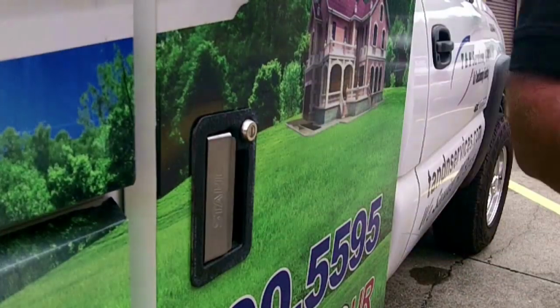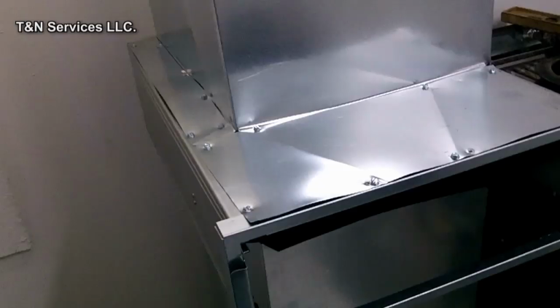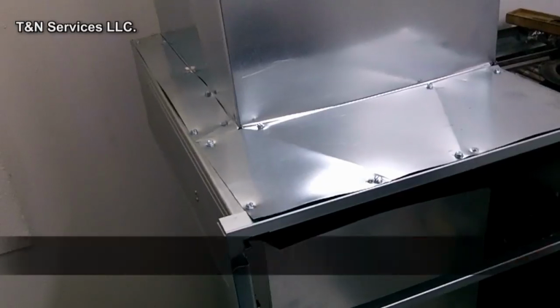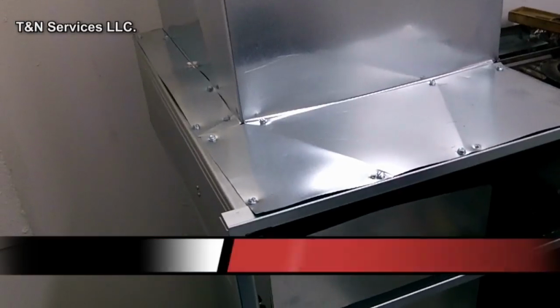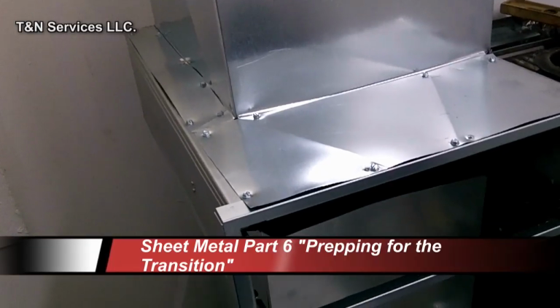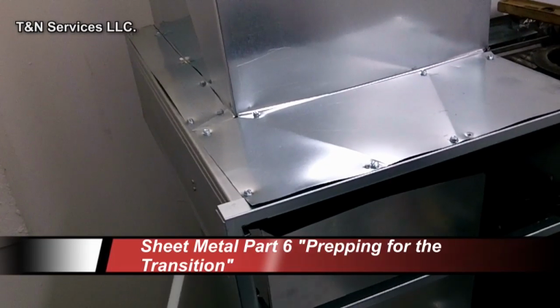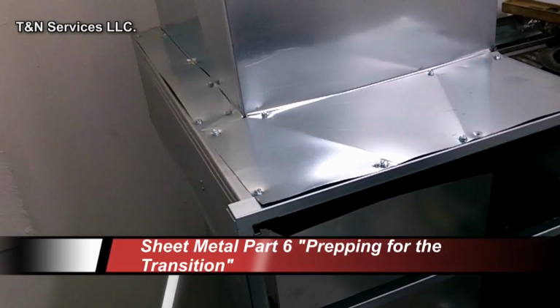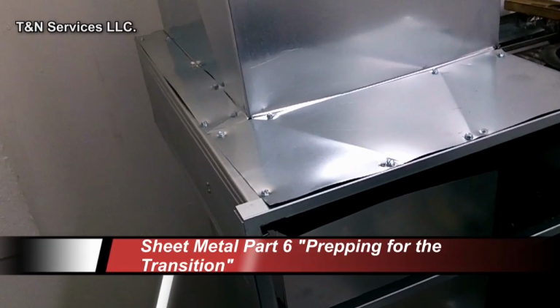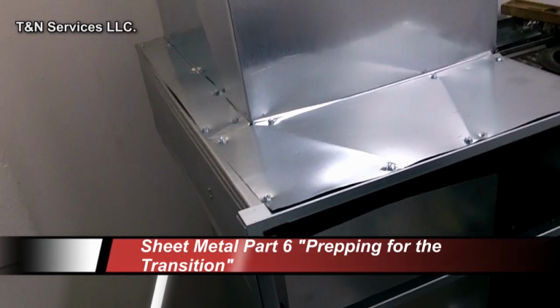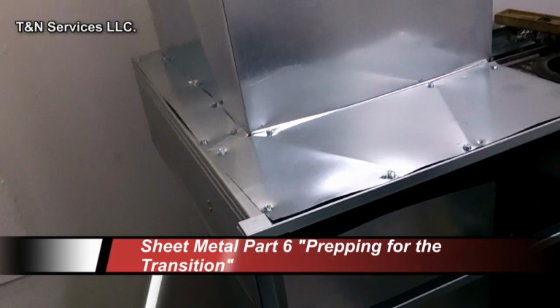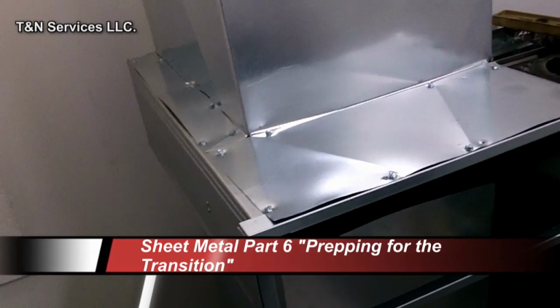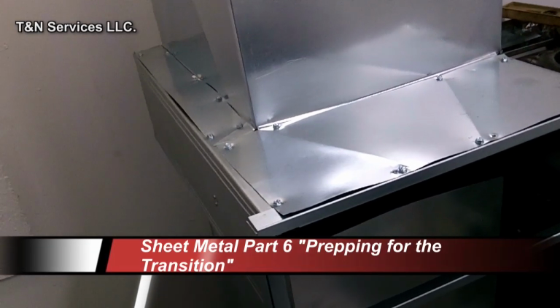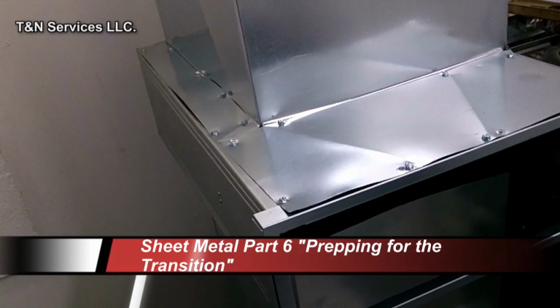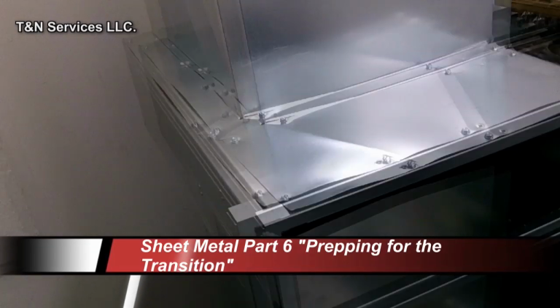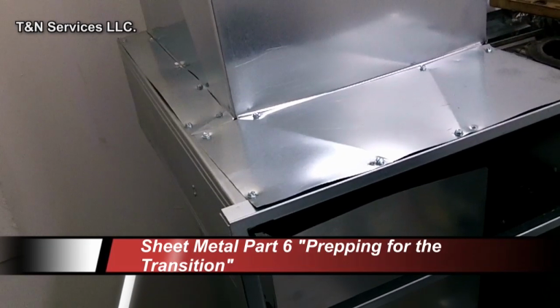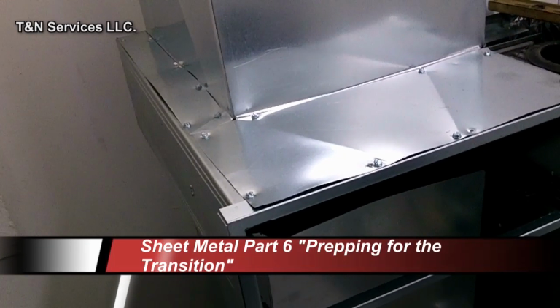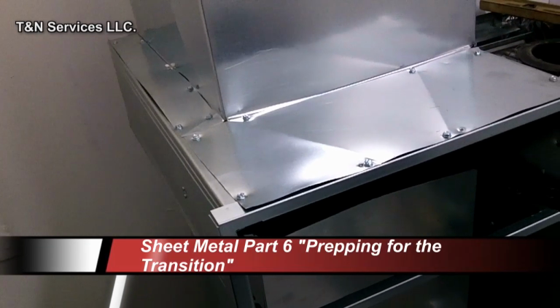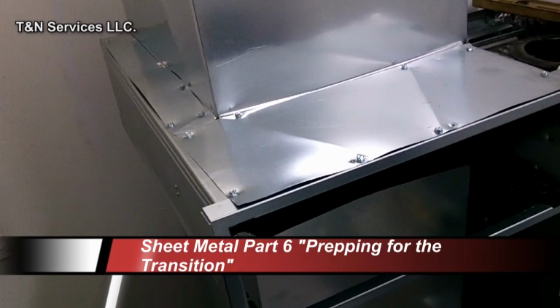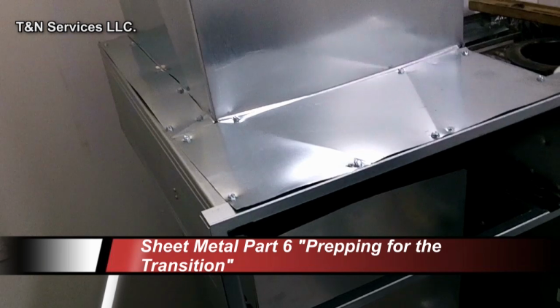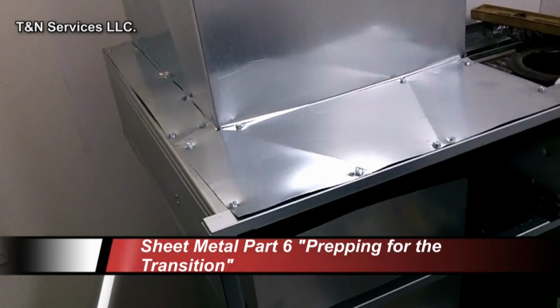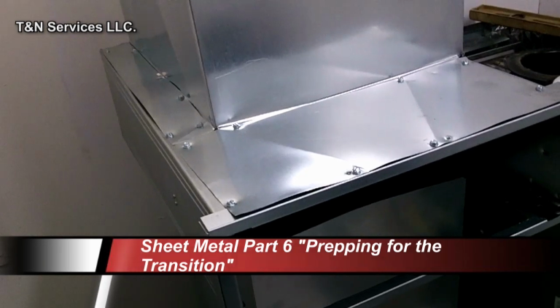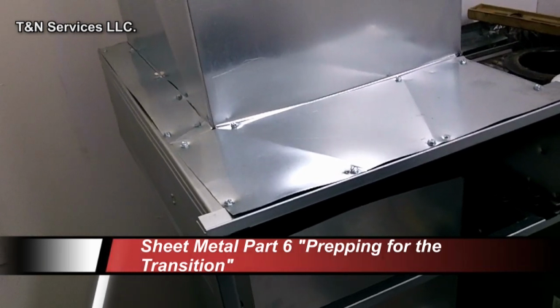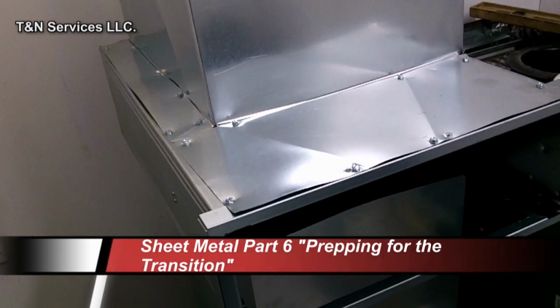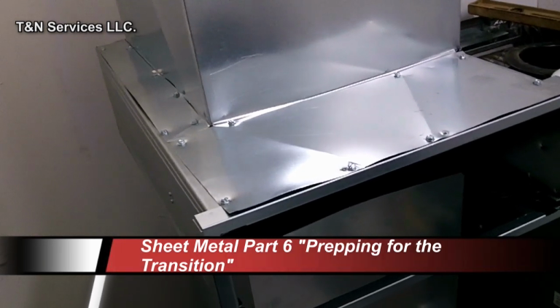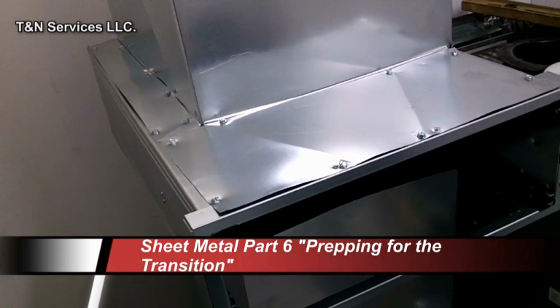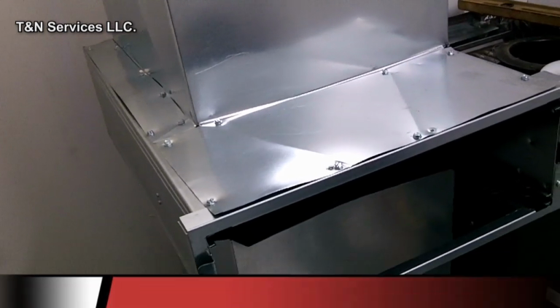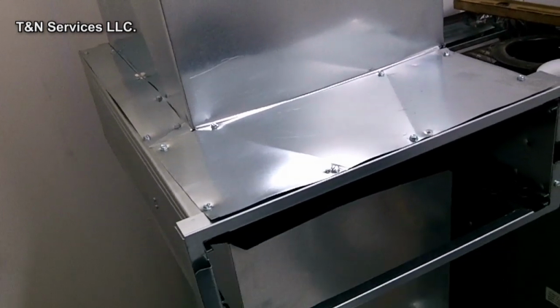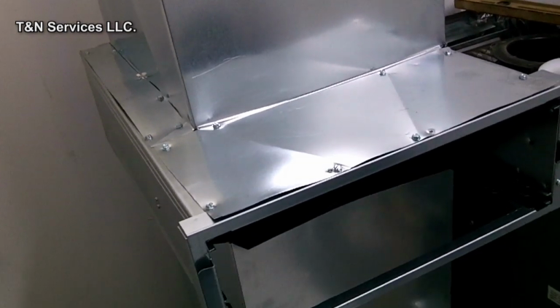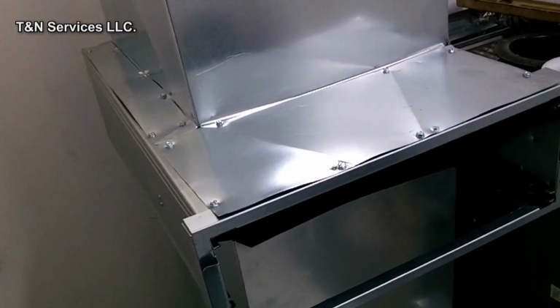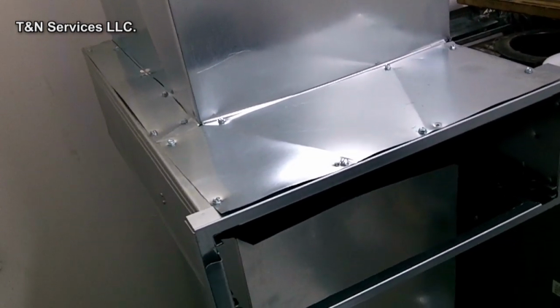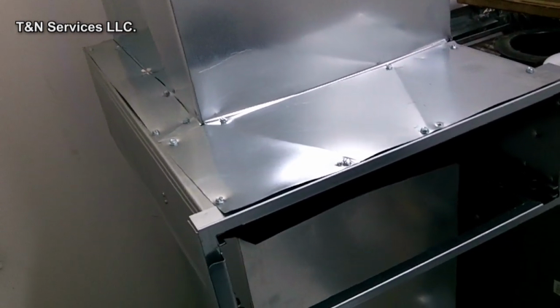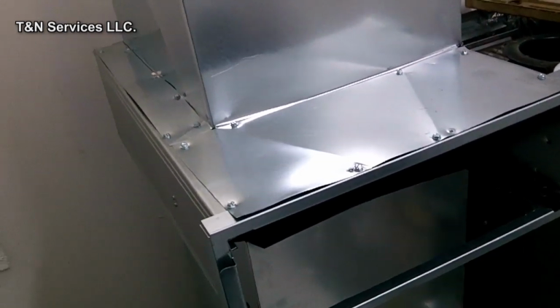I'm going to go ahead and take this stuff apart. We're going to get started on our sheet metal transitioning.